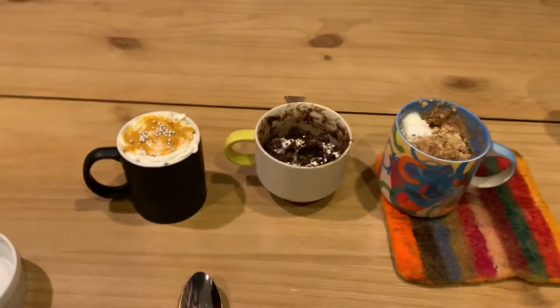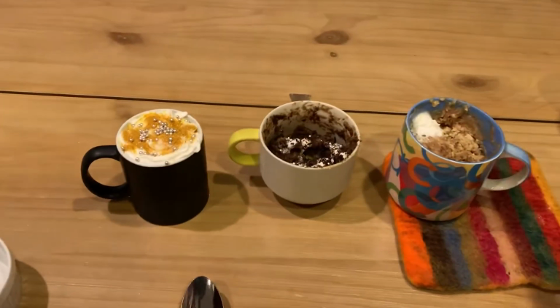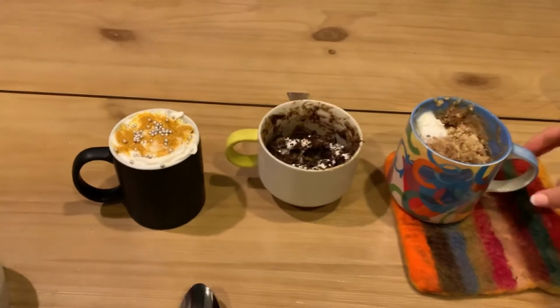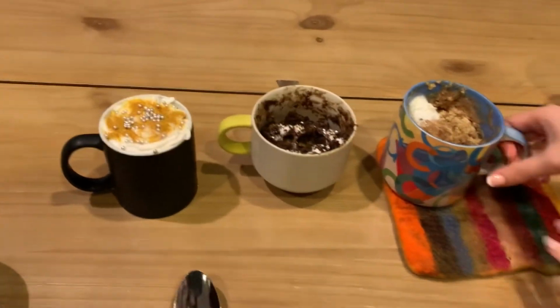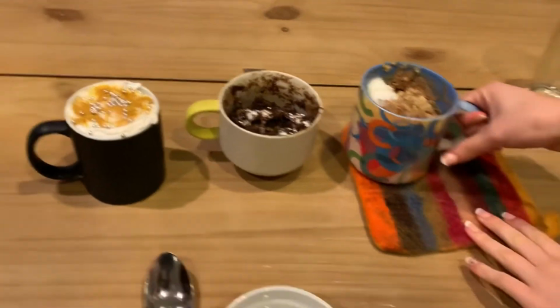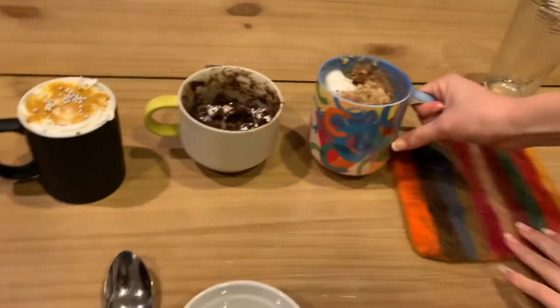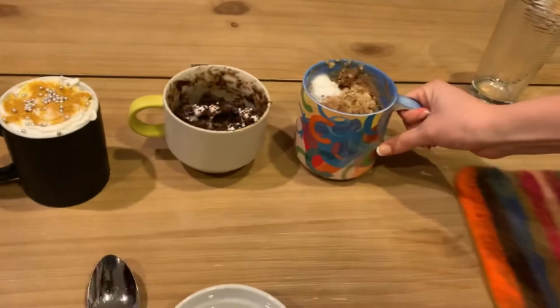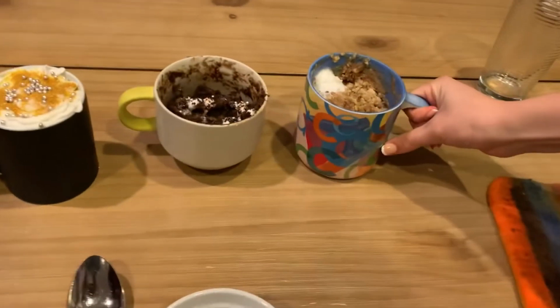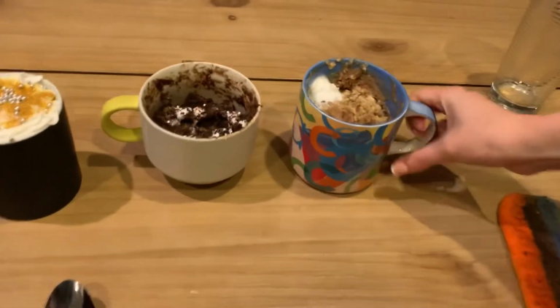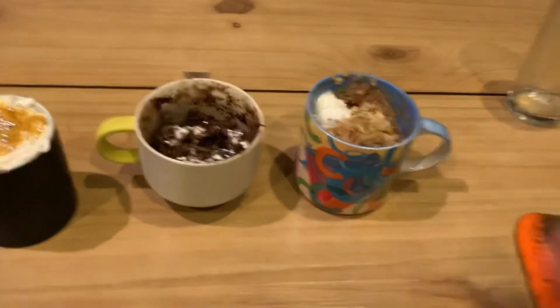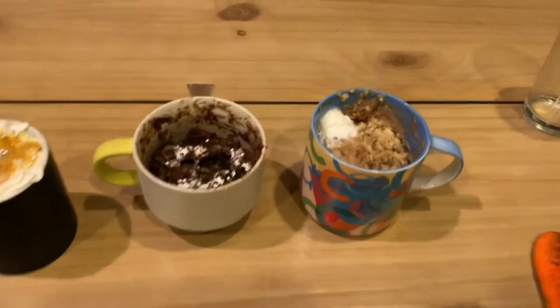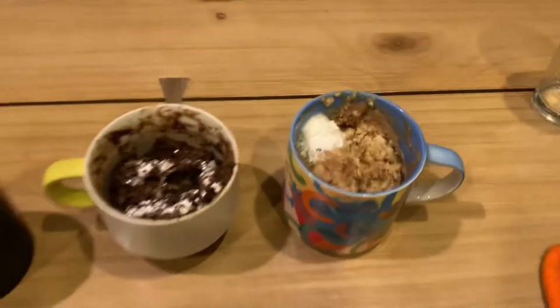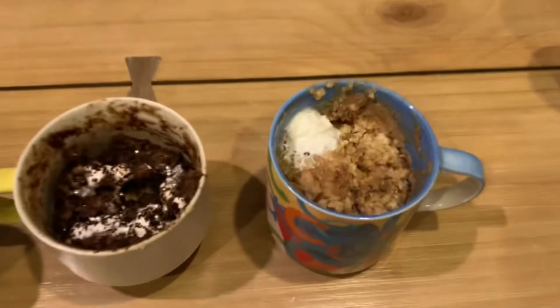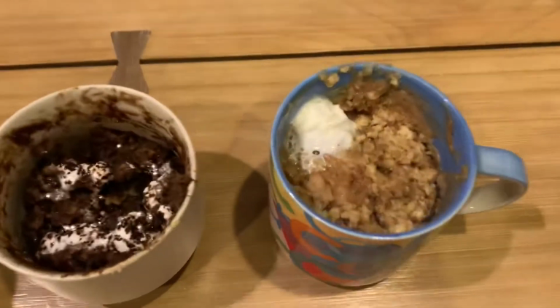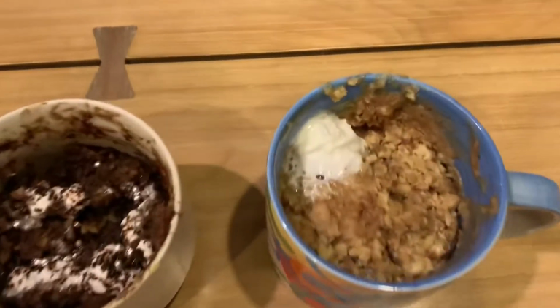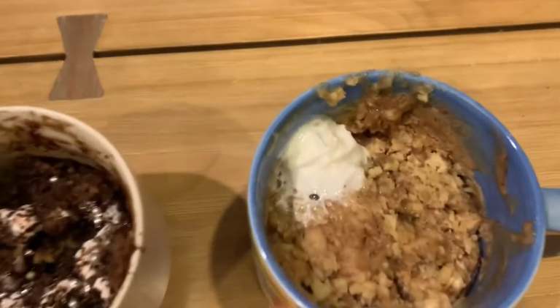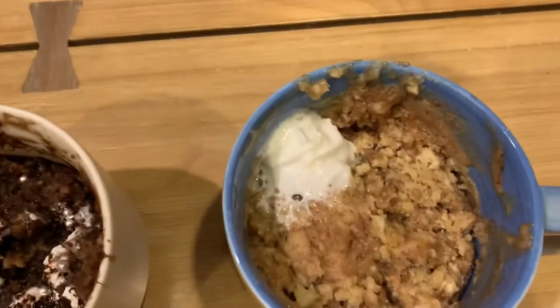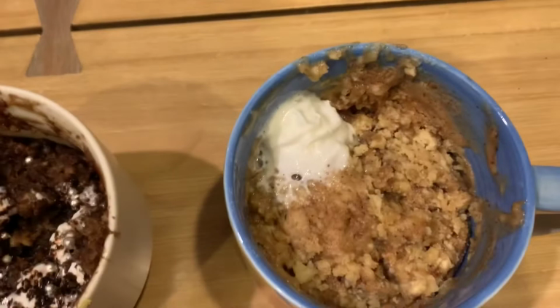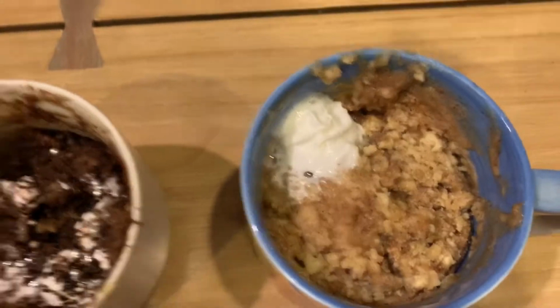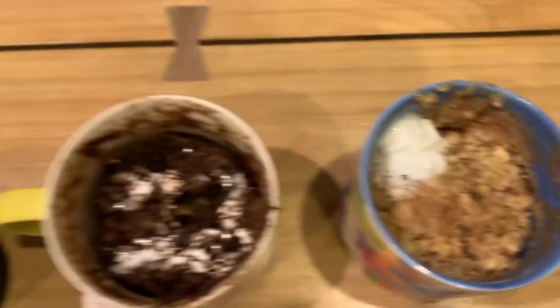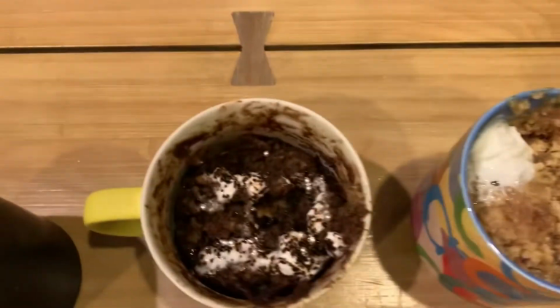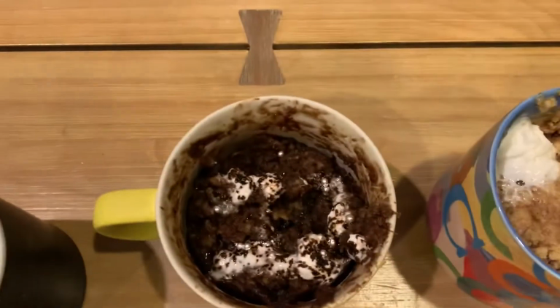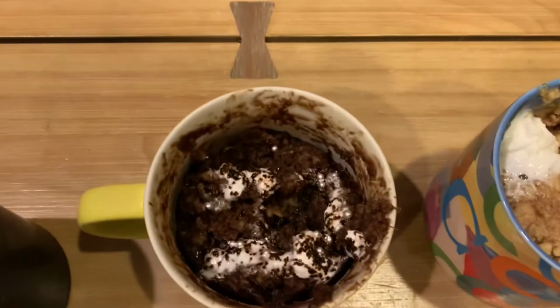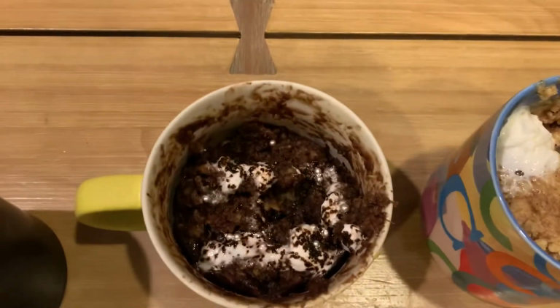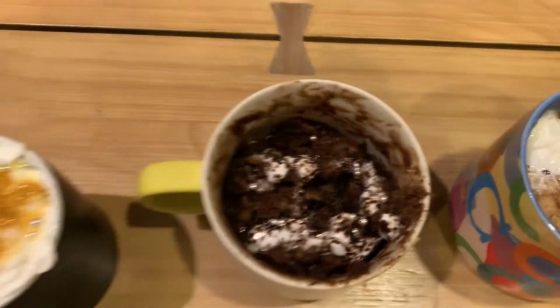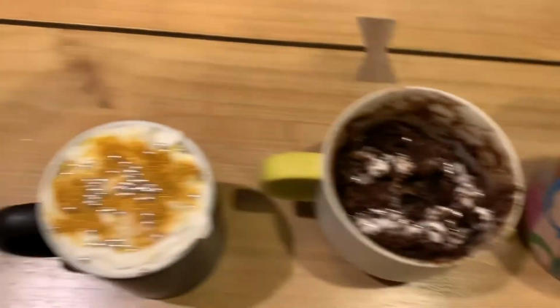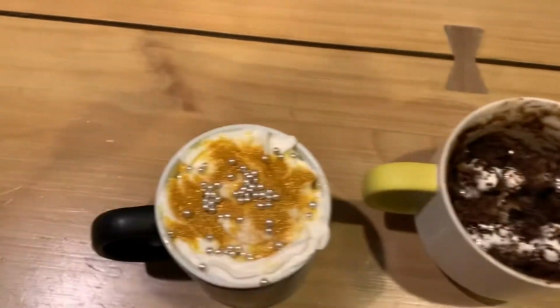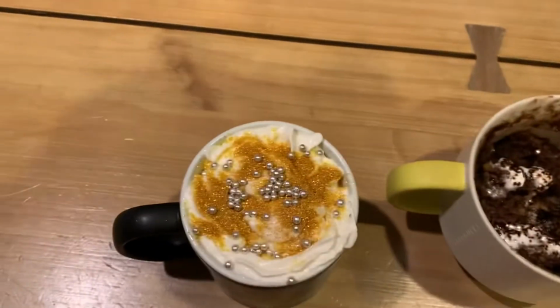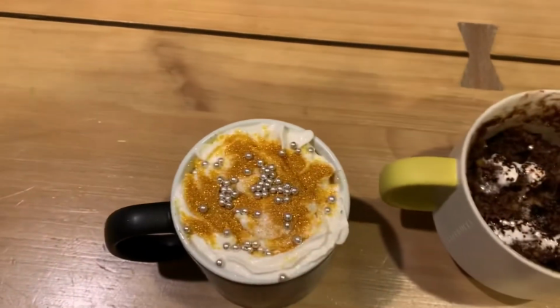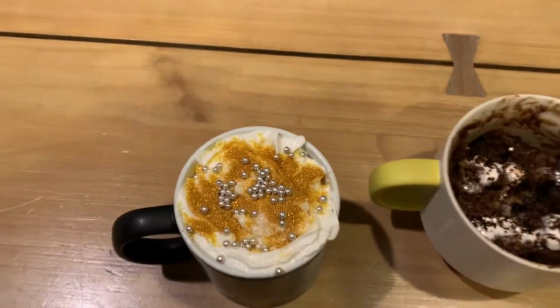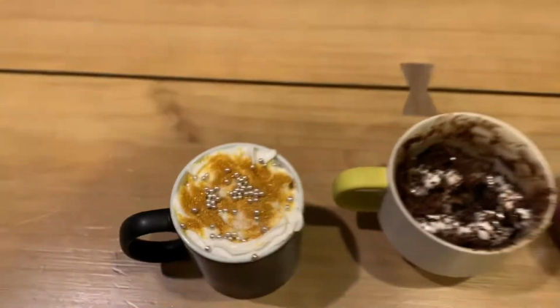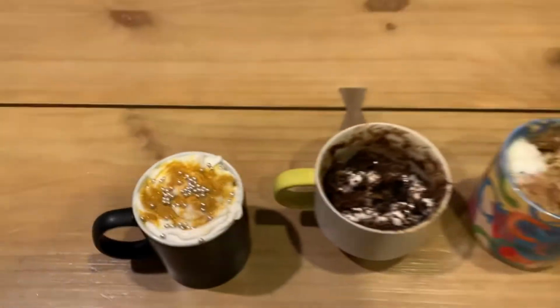Here's all of our mug cakes. This is Camille's. This is mine. And this is AJ's.